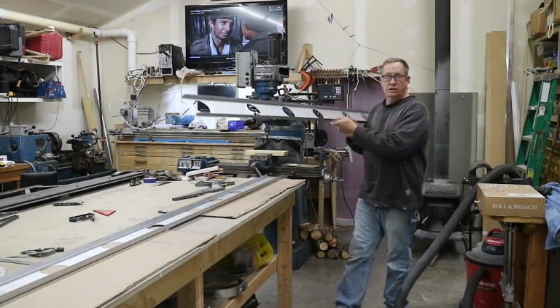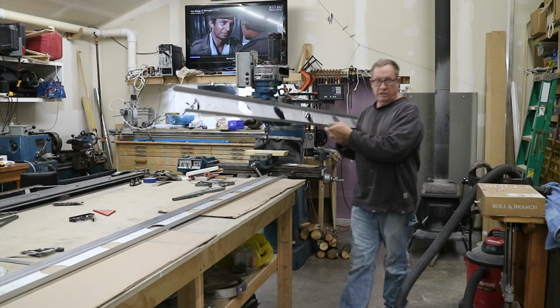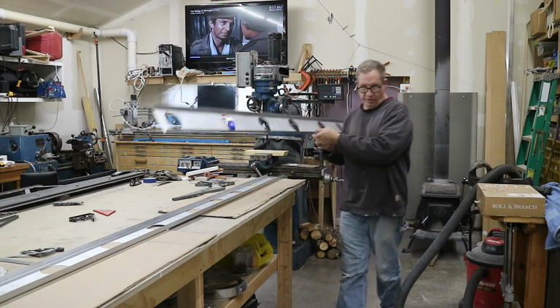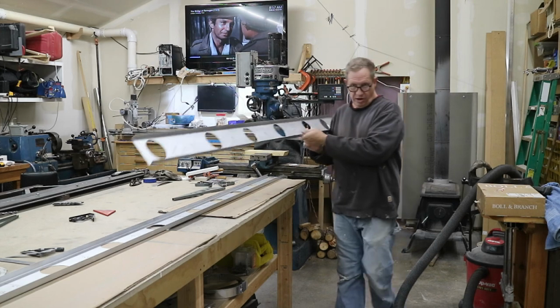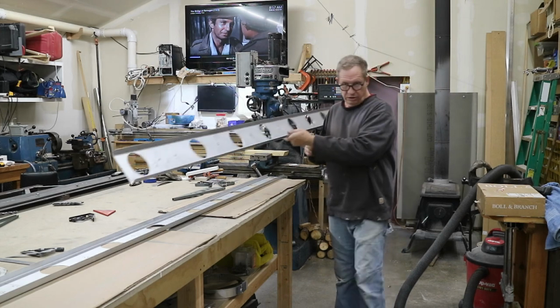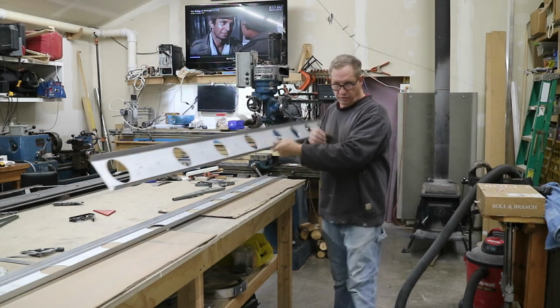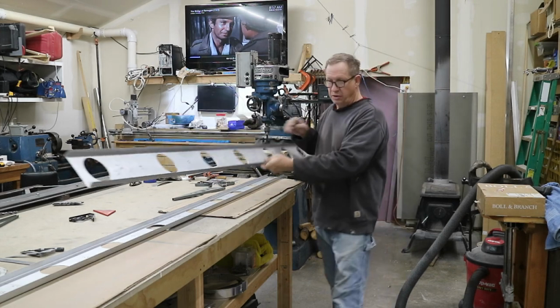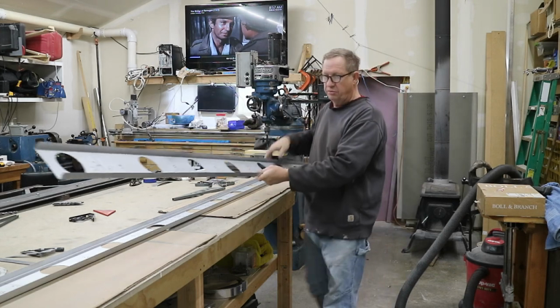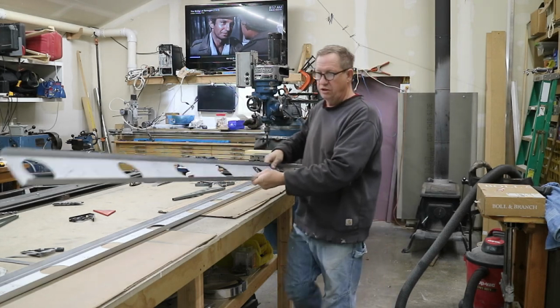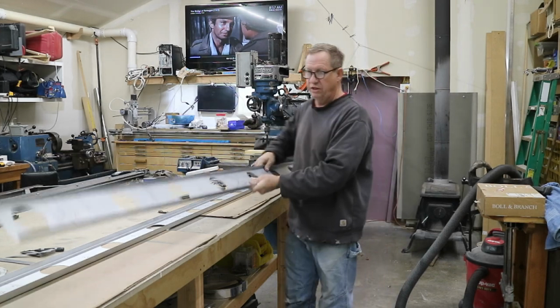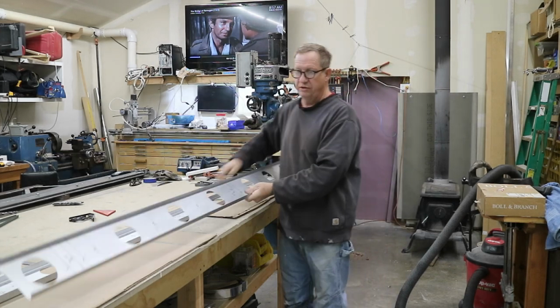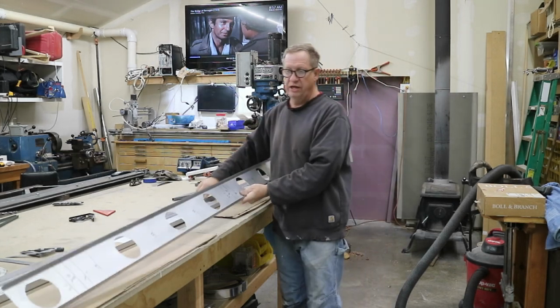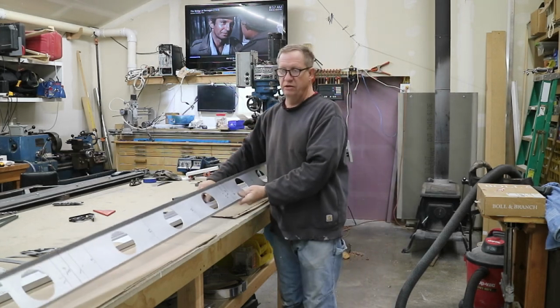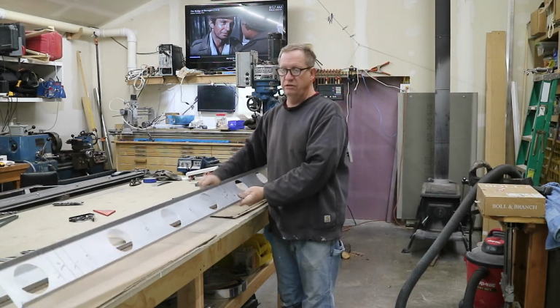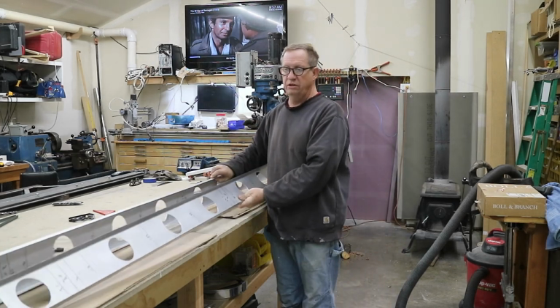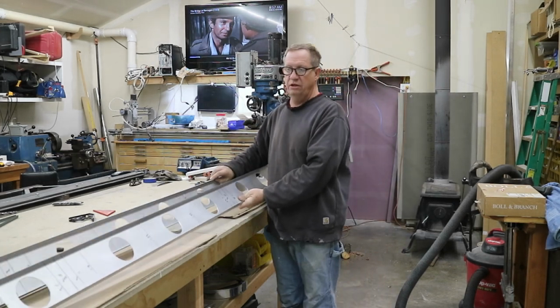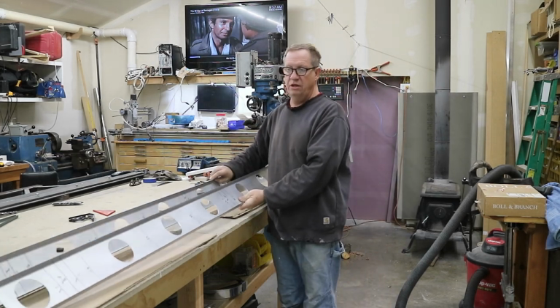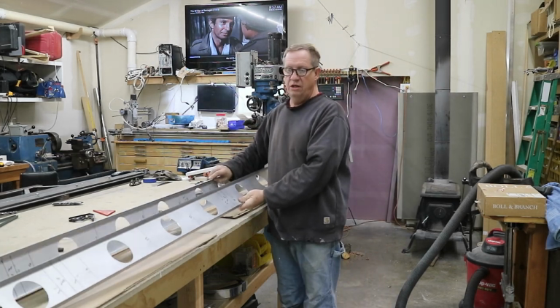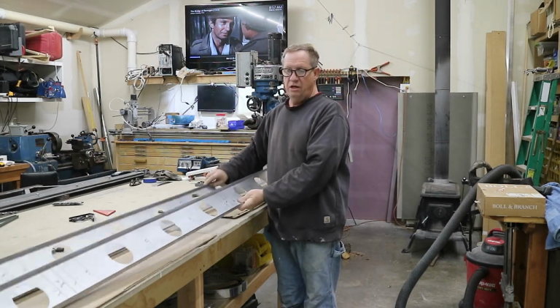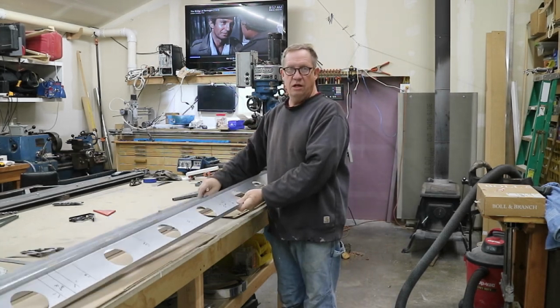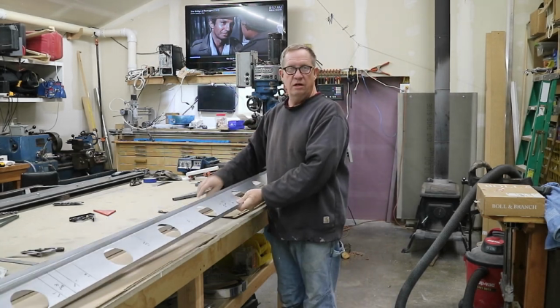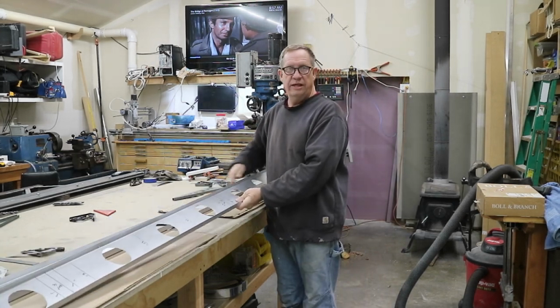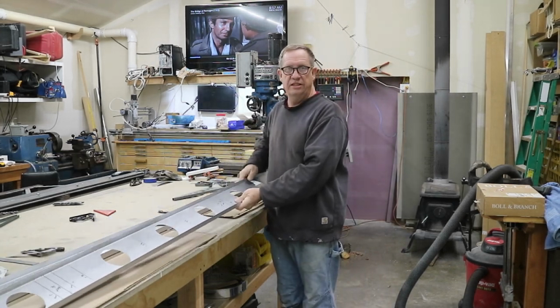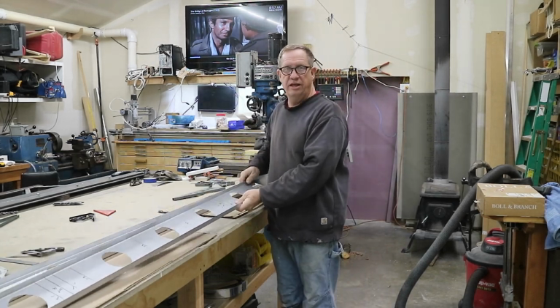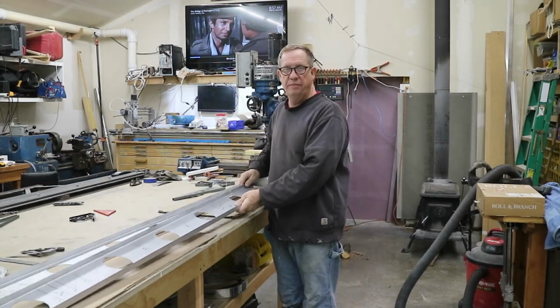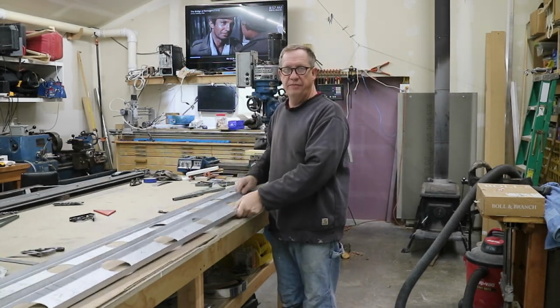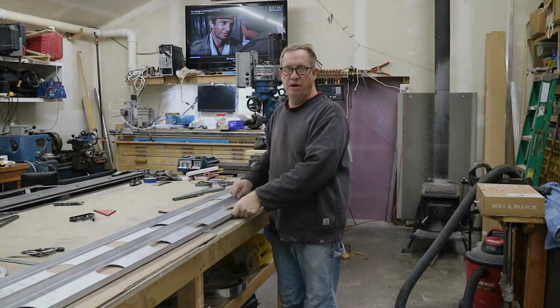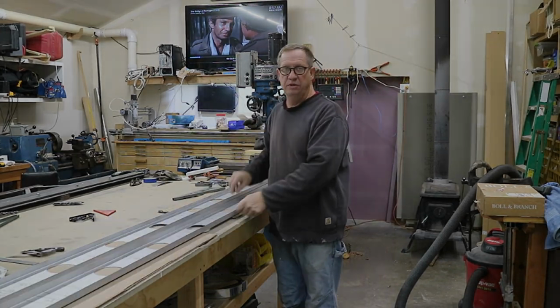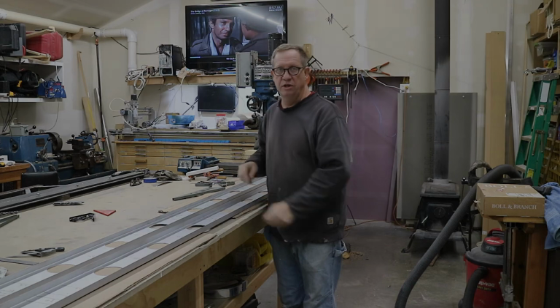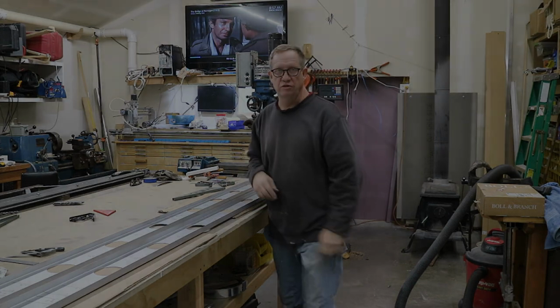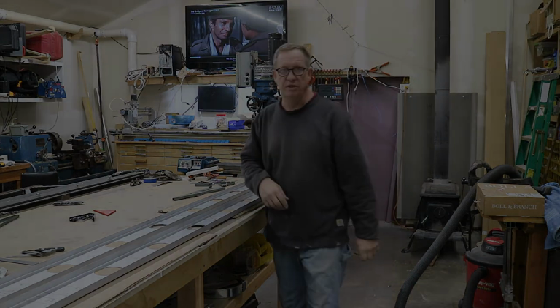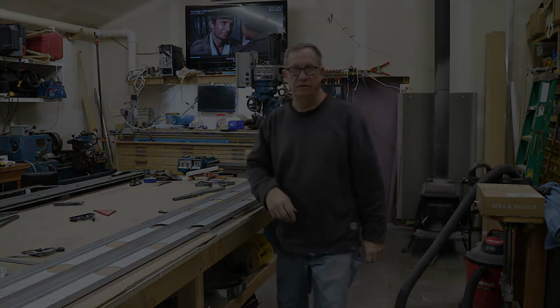Both bars now have the lightning holes. Next thing up, I'll put the nose ribs on.